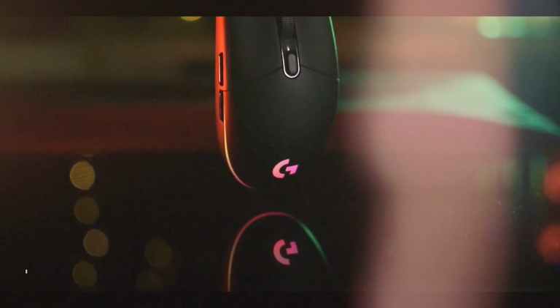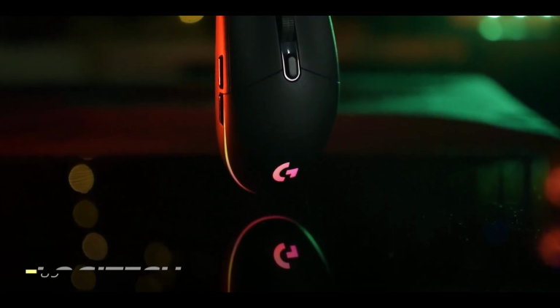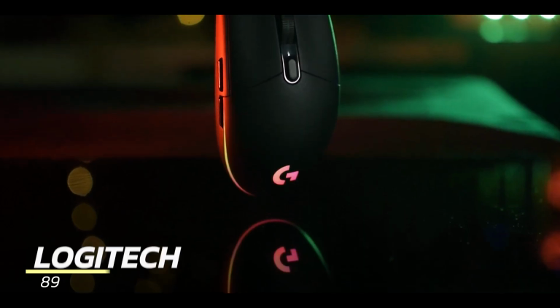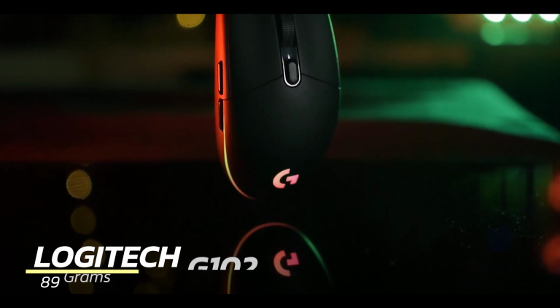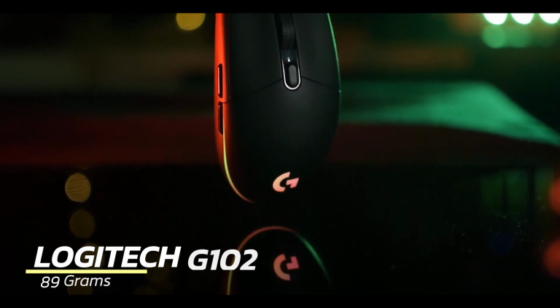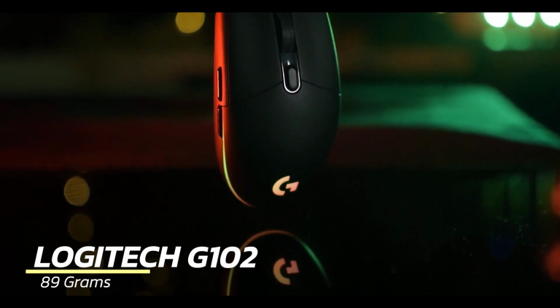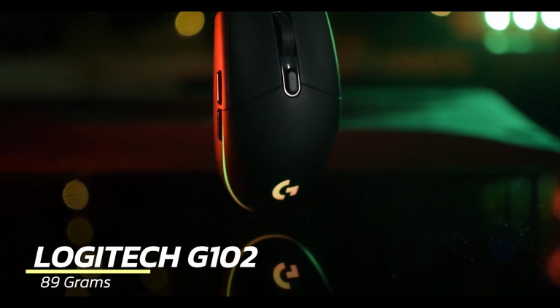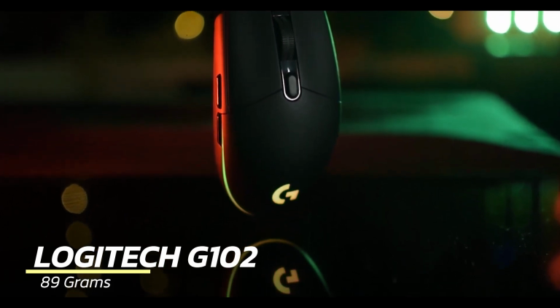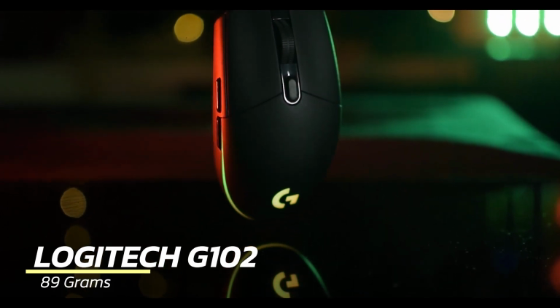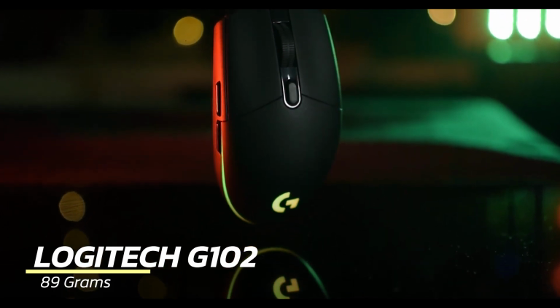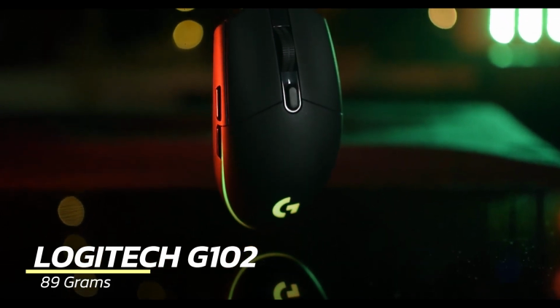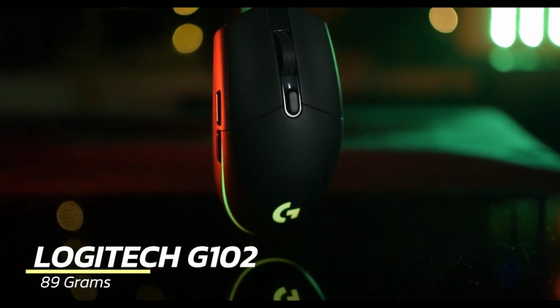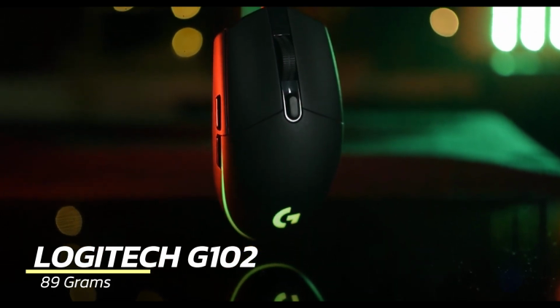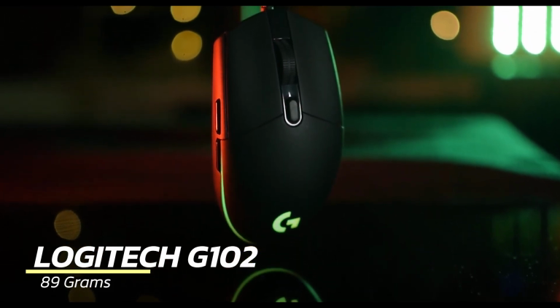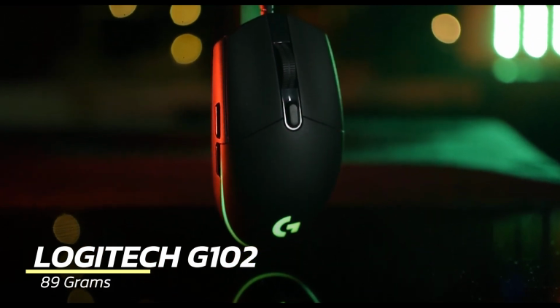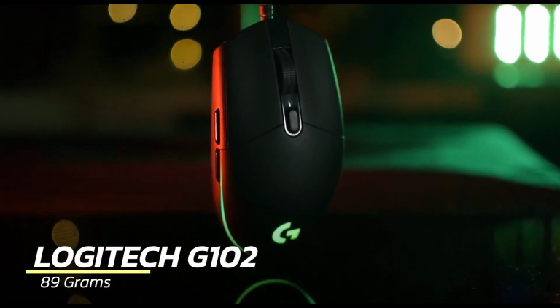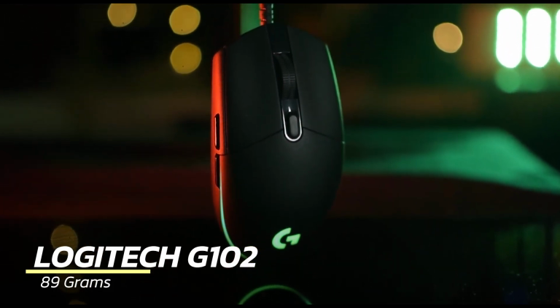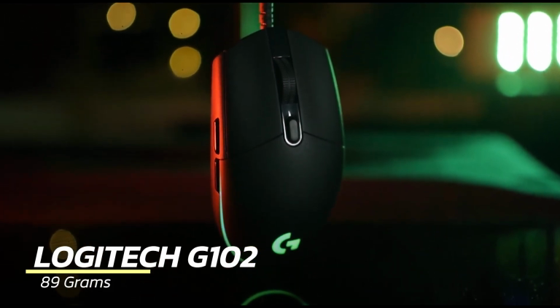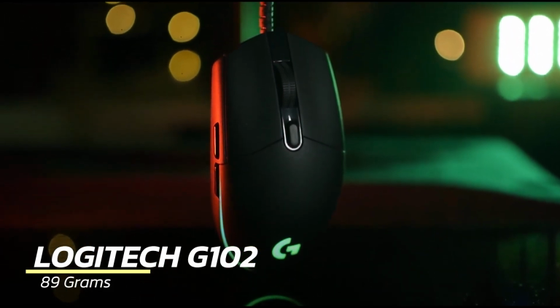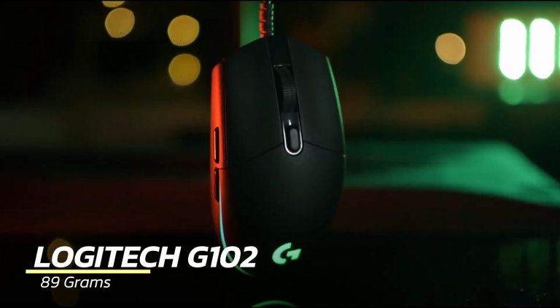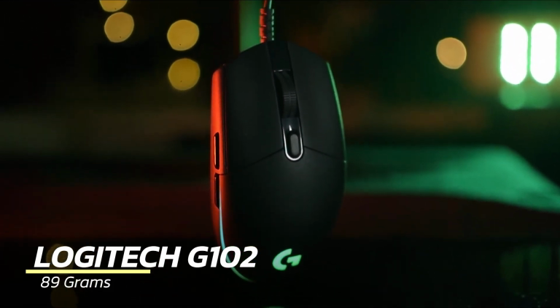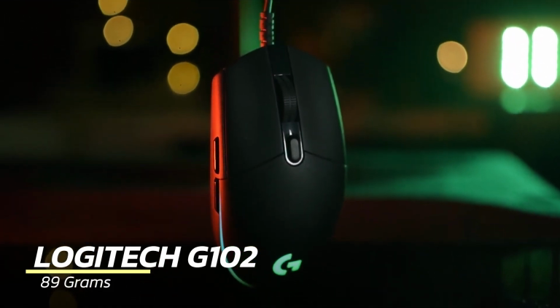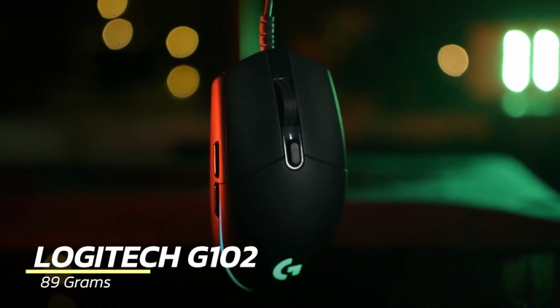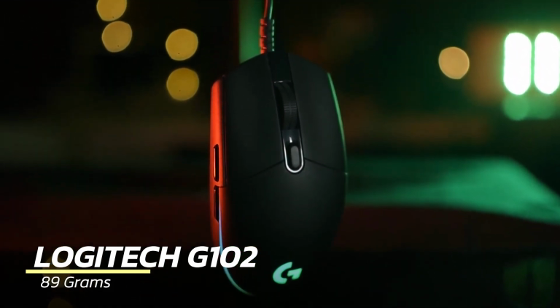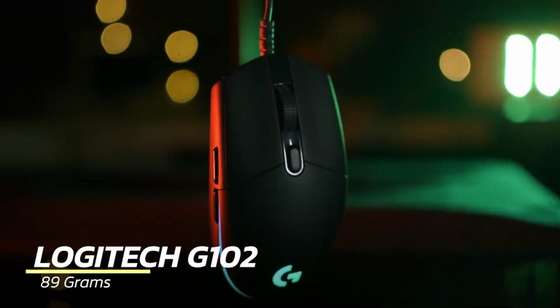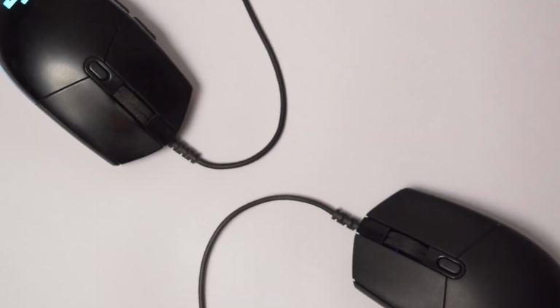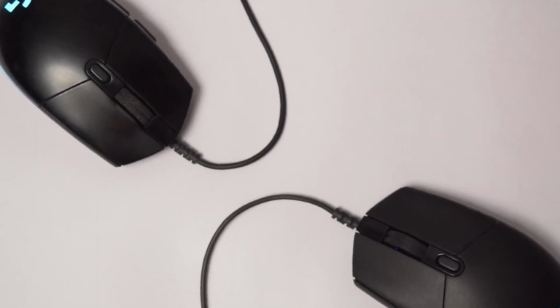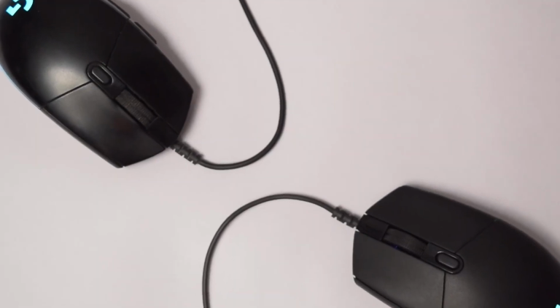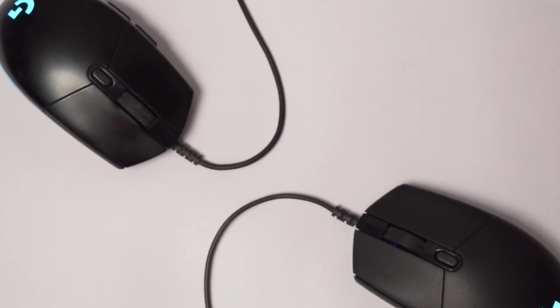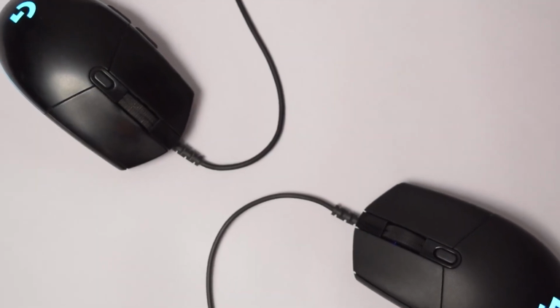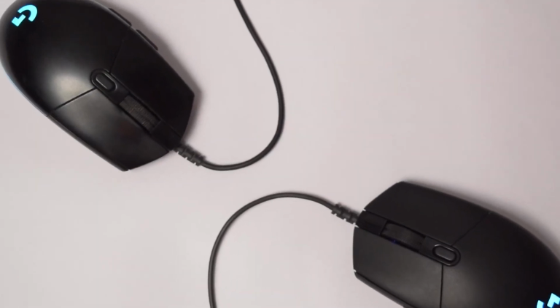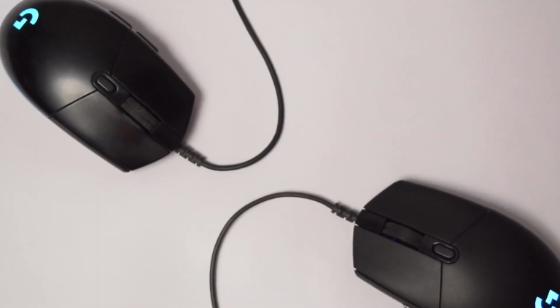Starting off with the Logitech G102, a powerhouse in a lightweight design. This mouse weighs in at 89 grams.